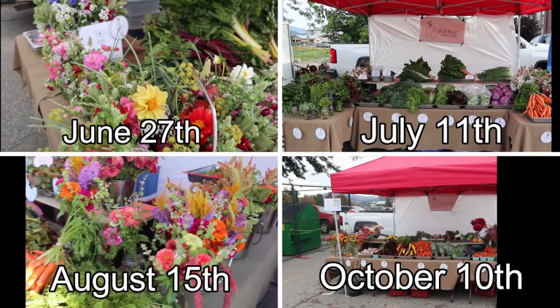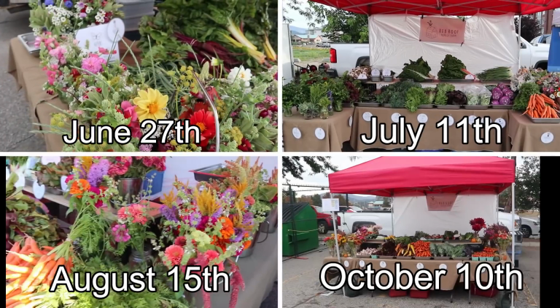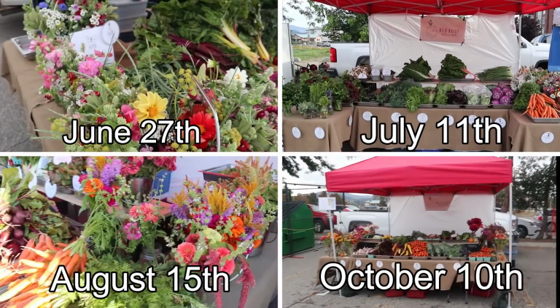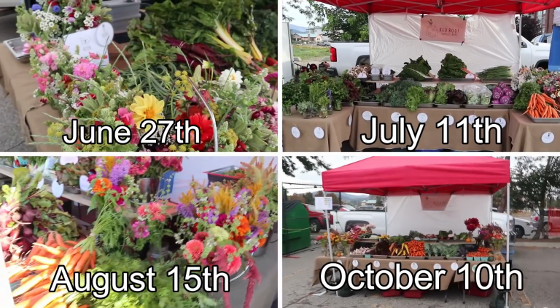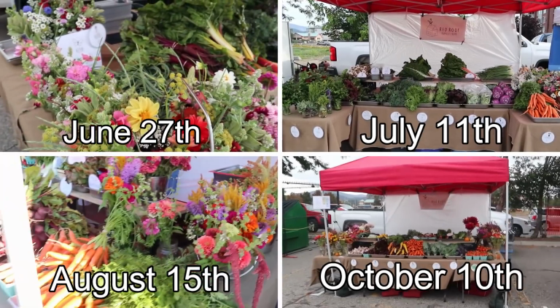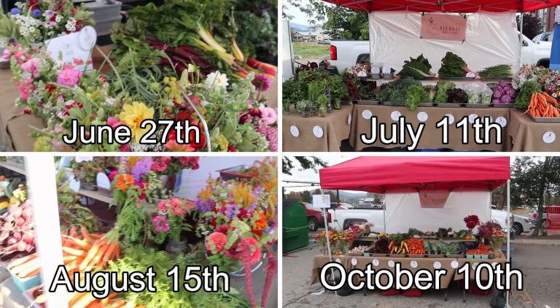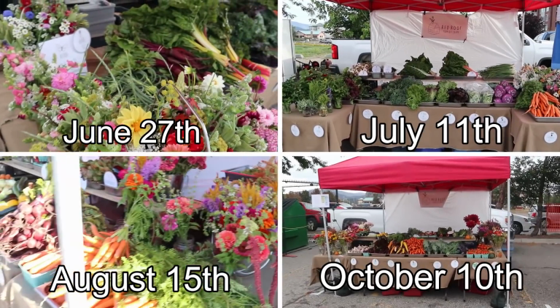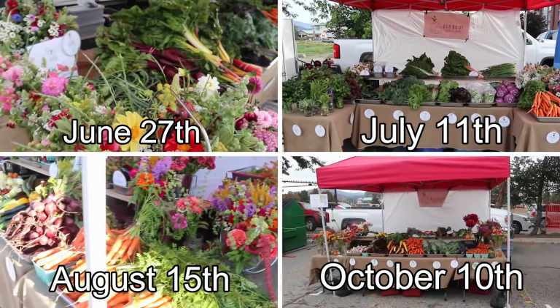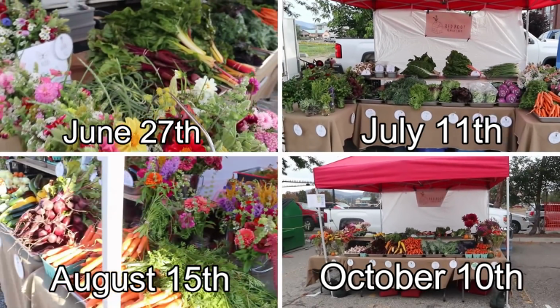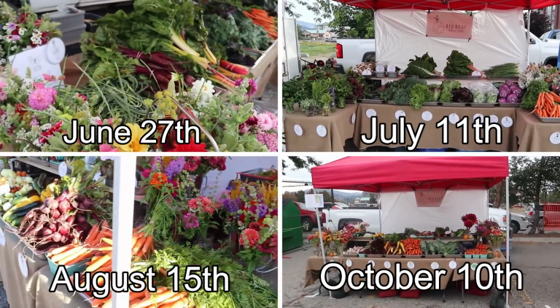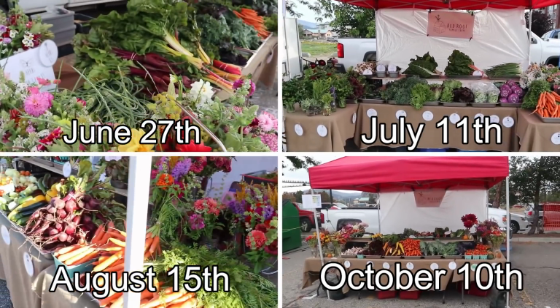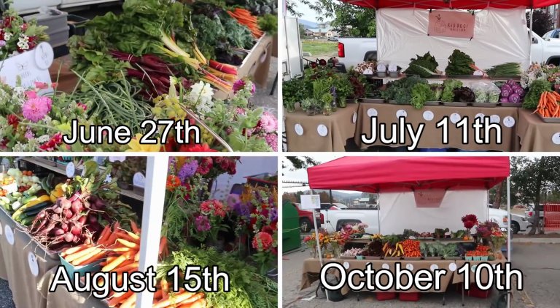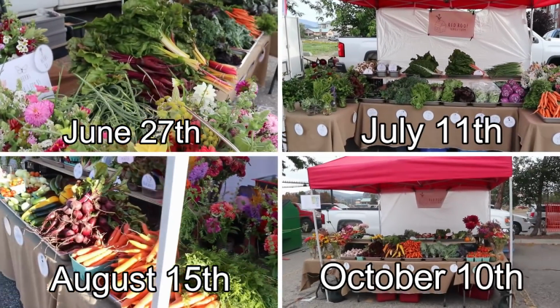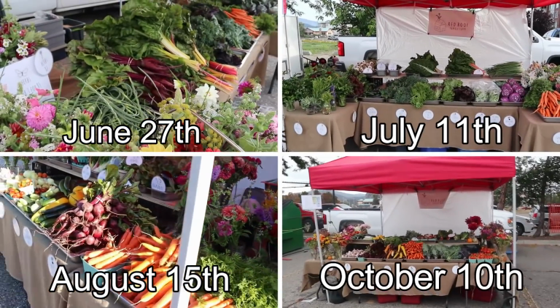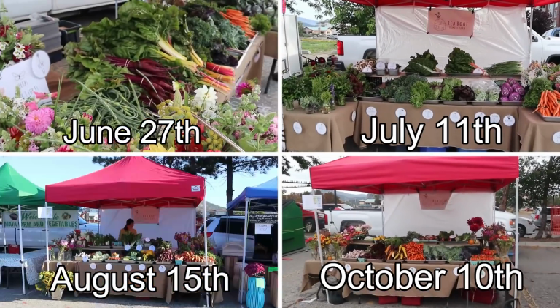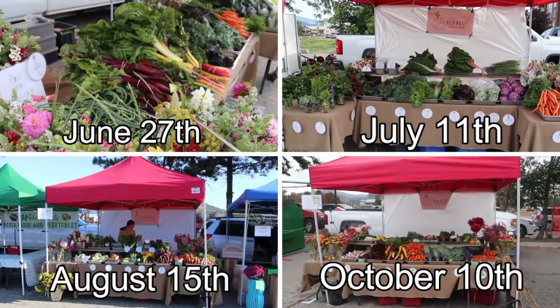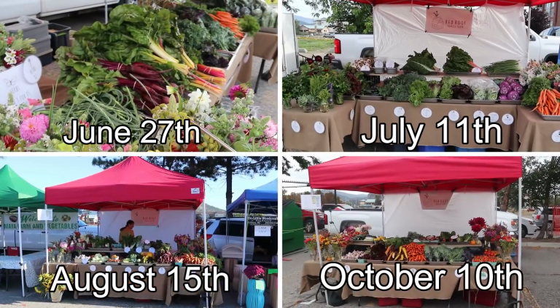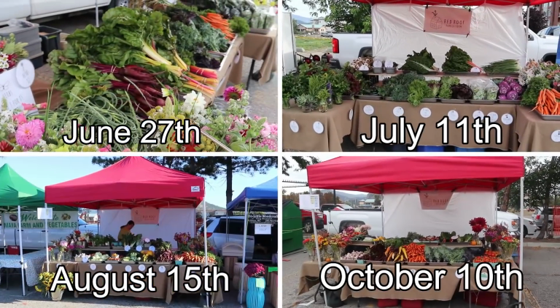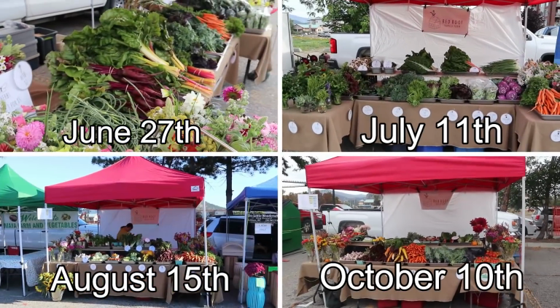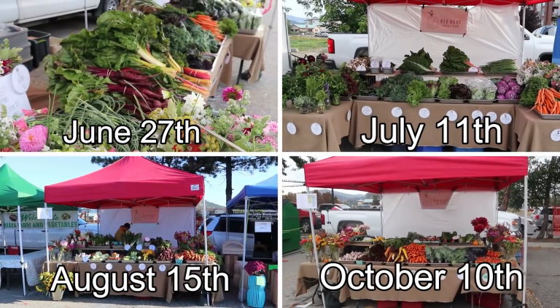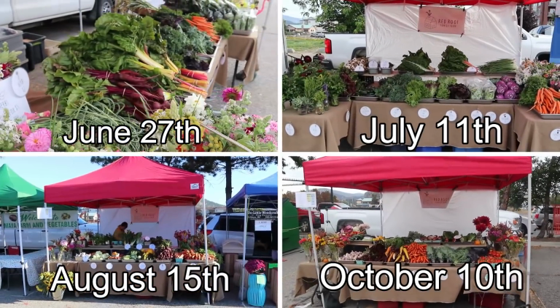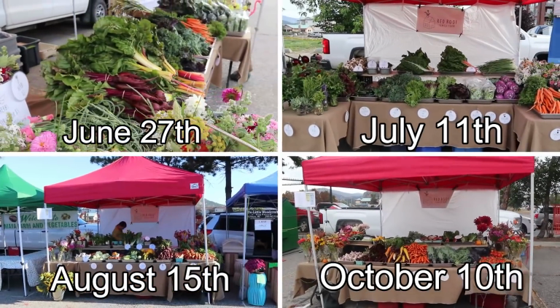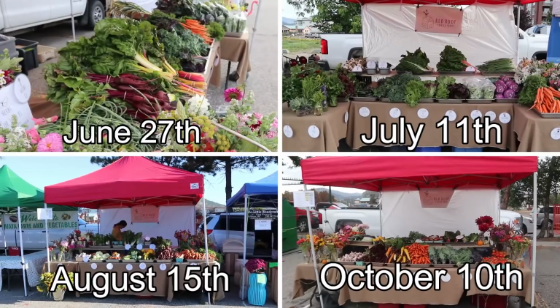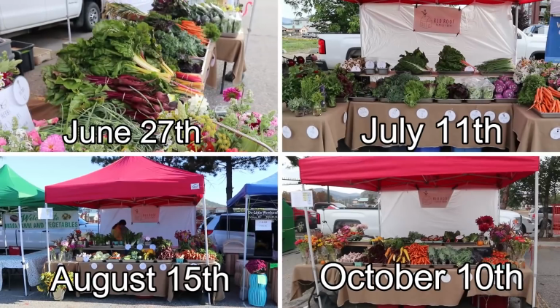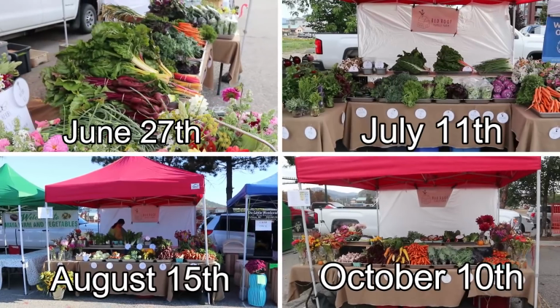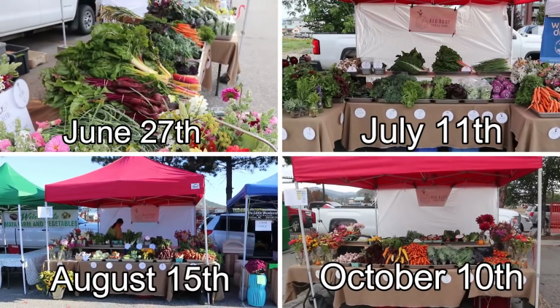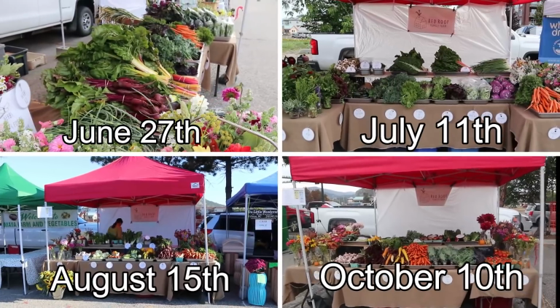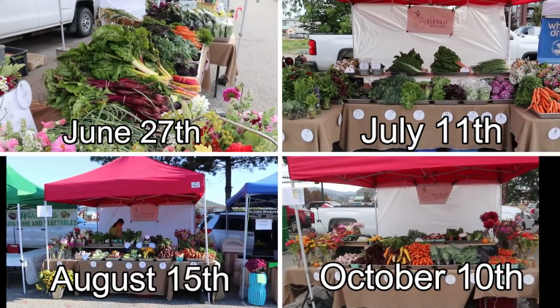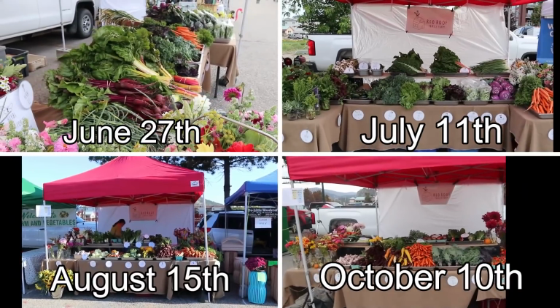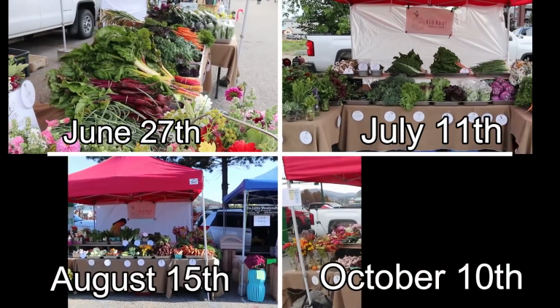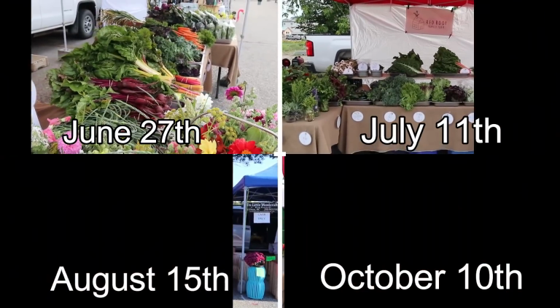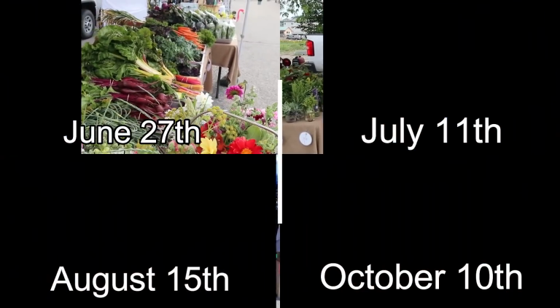Presented for you are four markets. Can you guess which of these four markets sold the most?